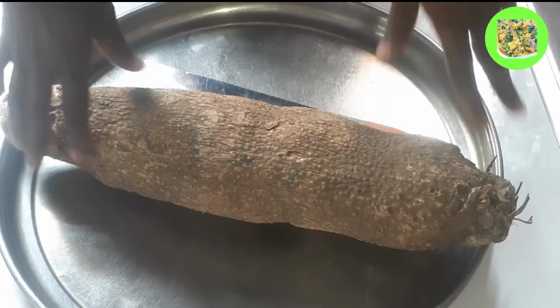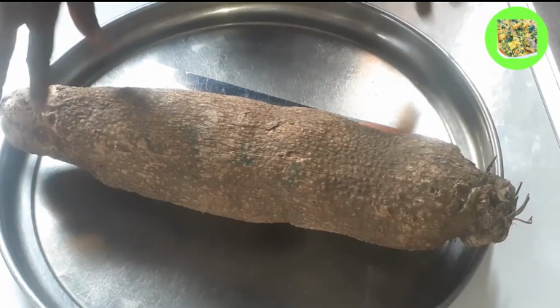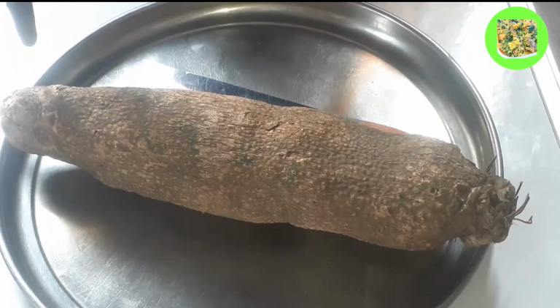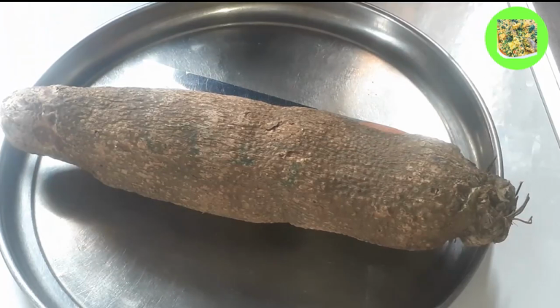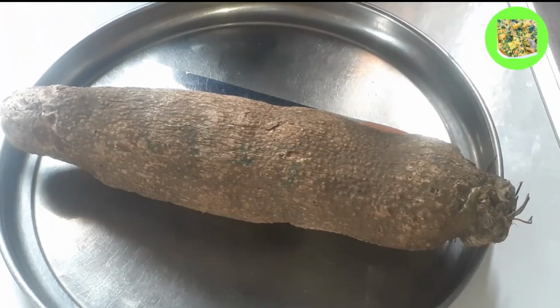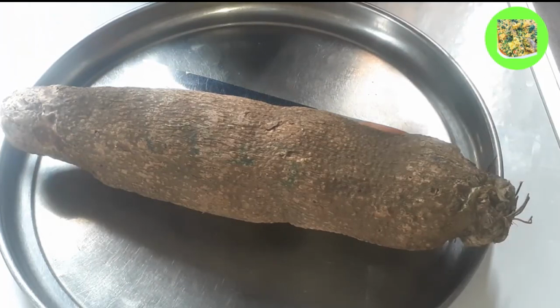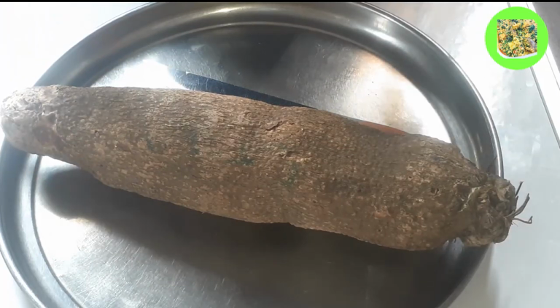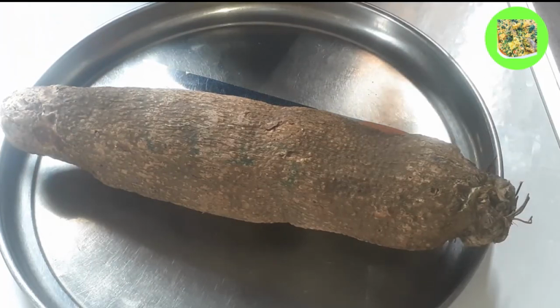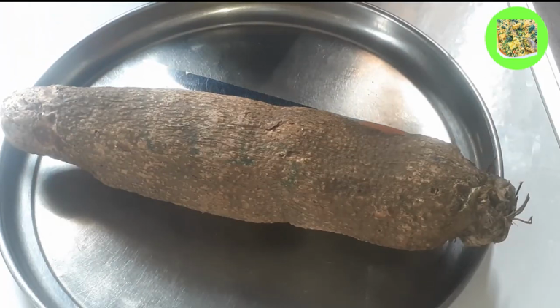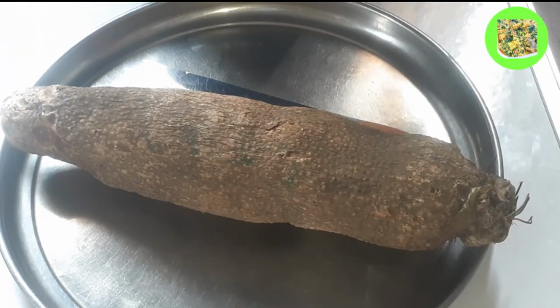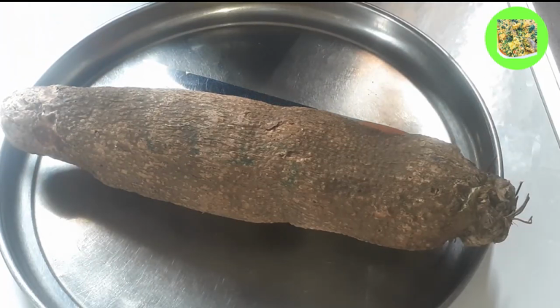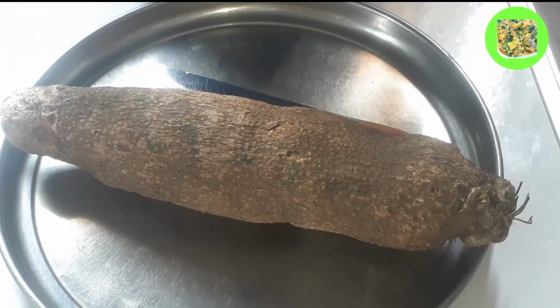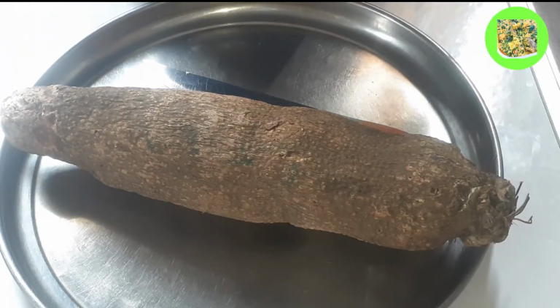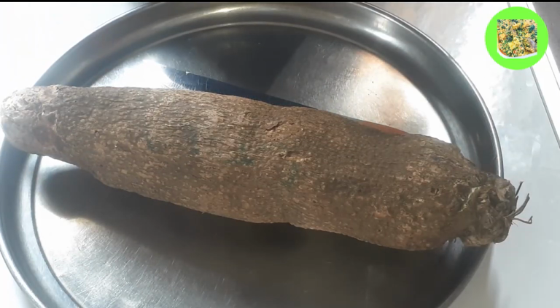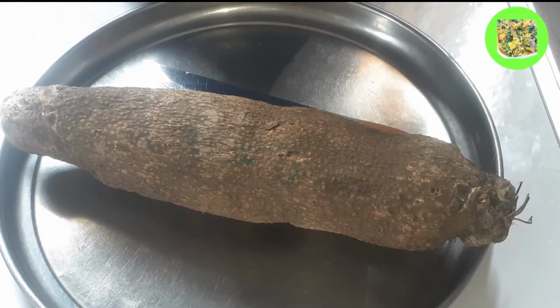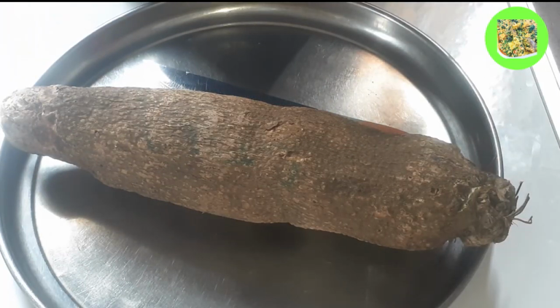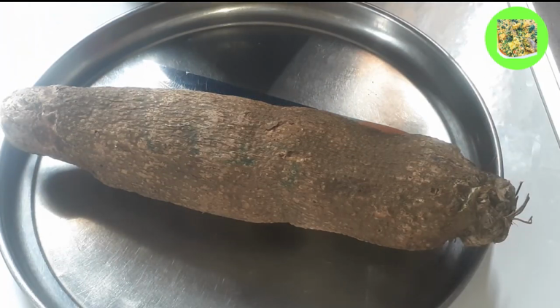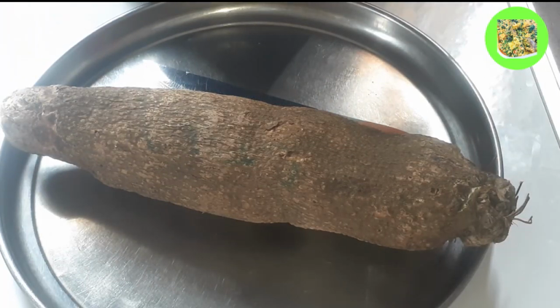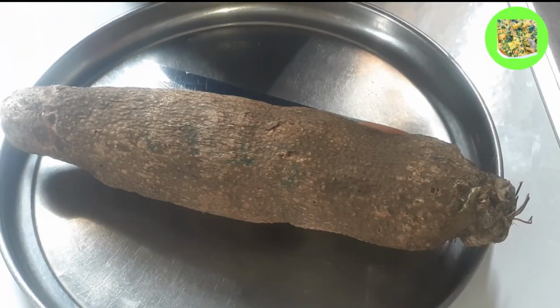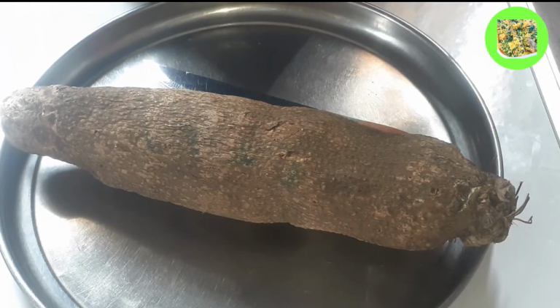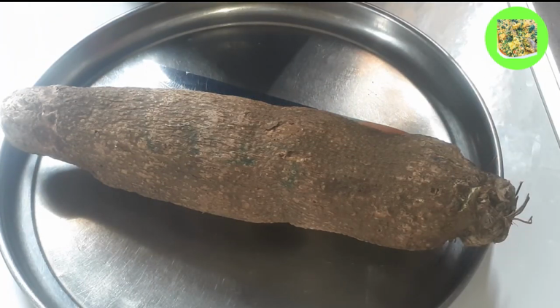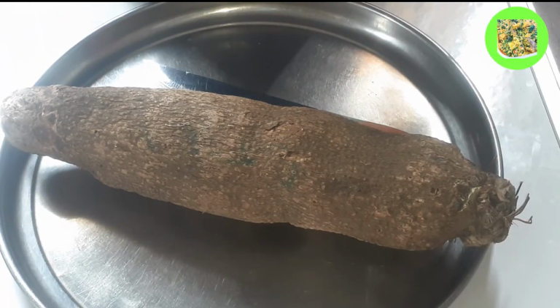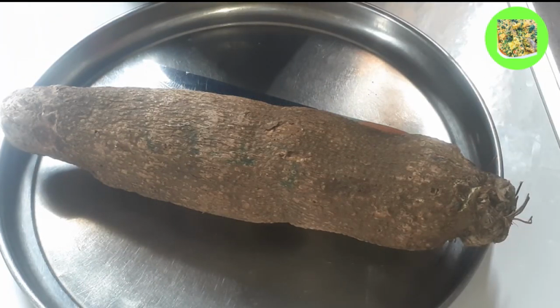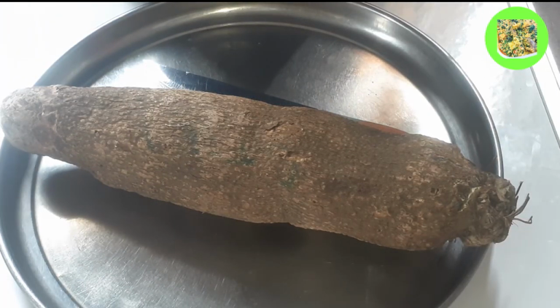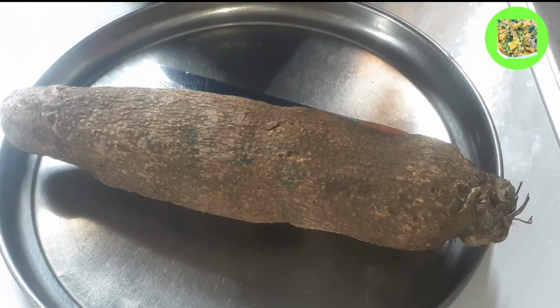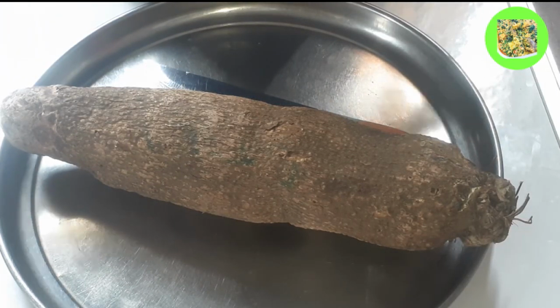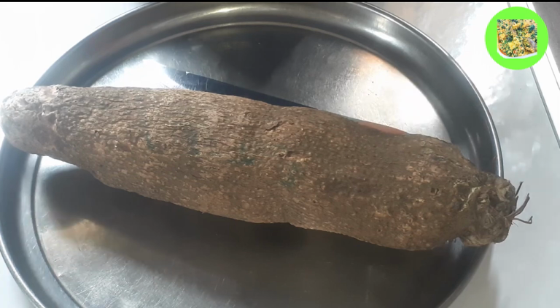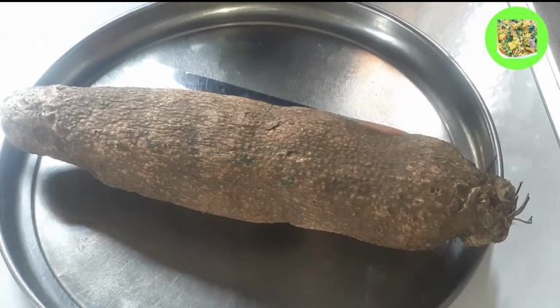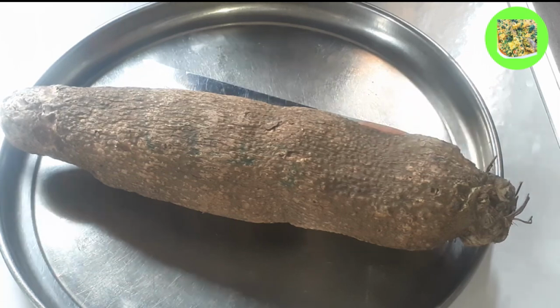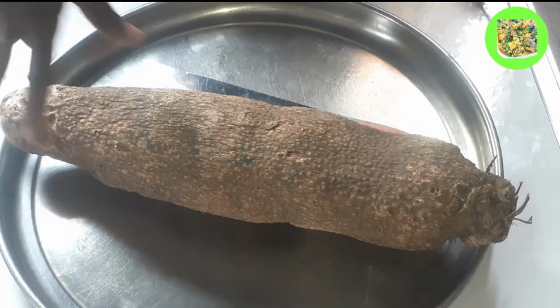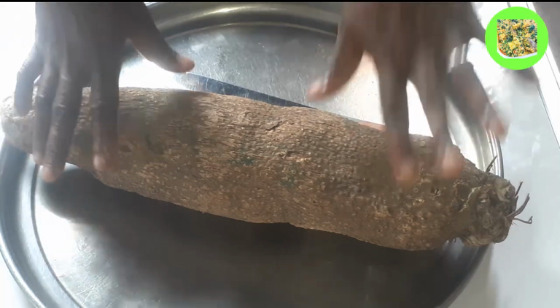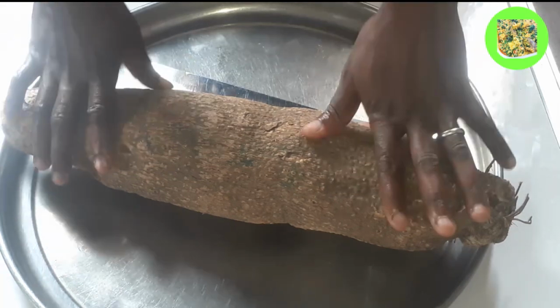Hey guys, welcome back to my channel. In today's video I'll show you how to make delicious porridge yam.